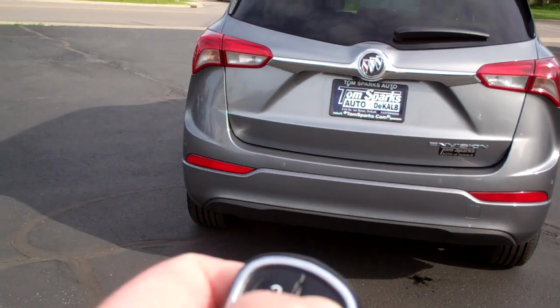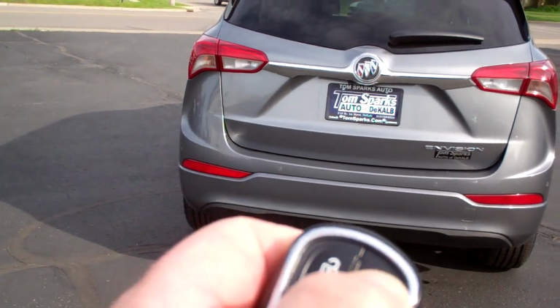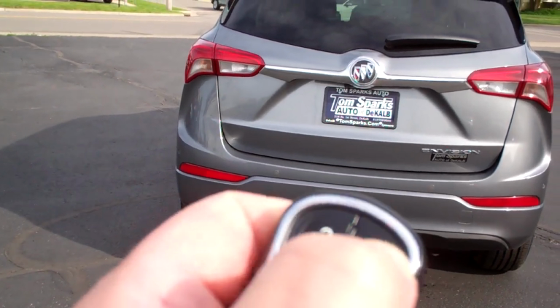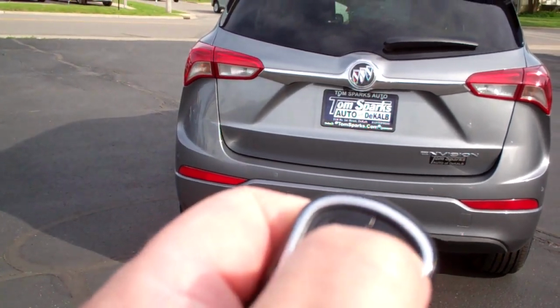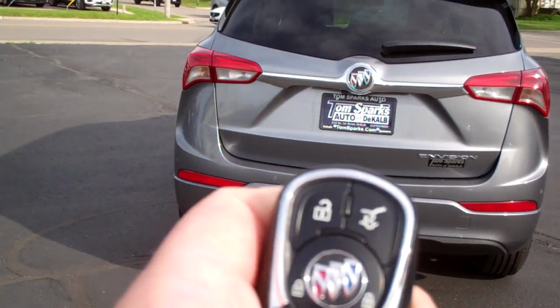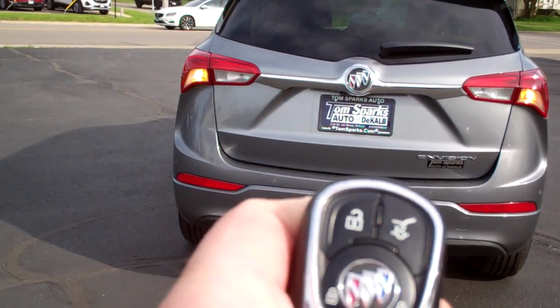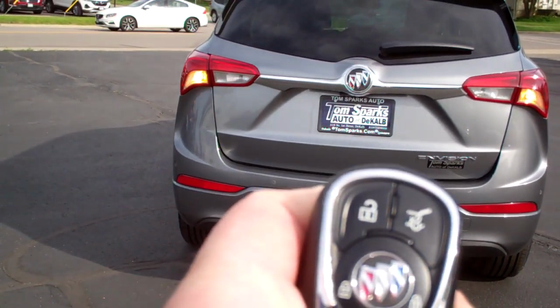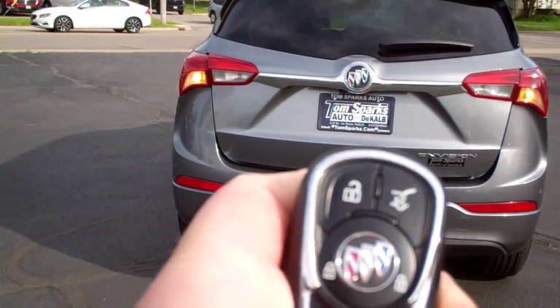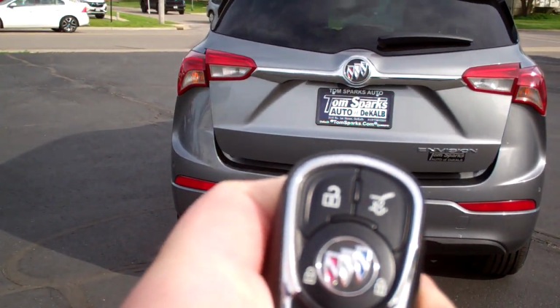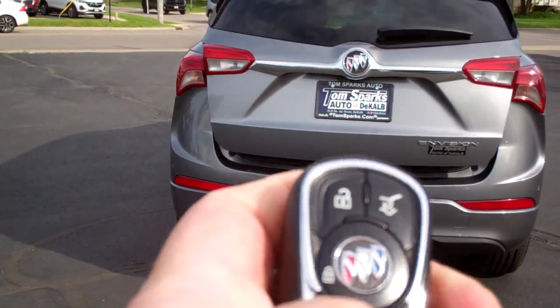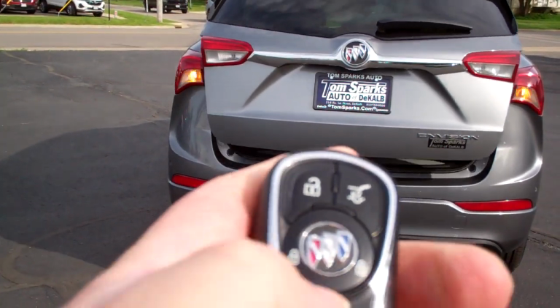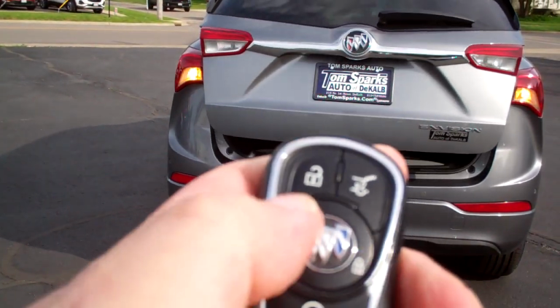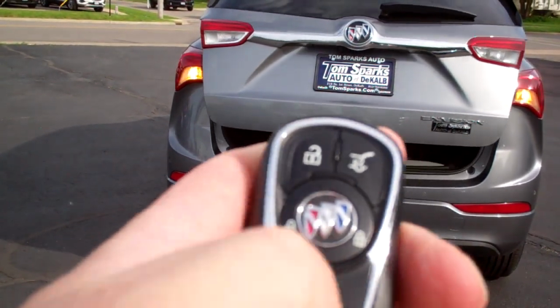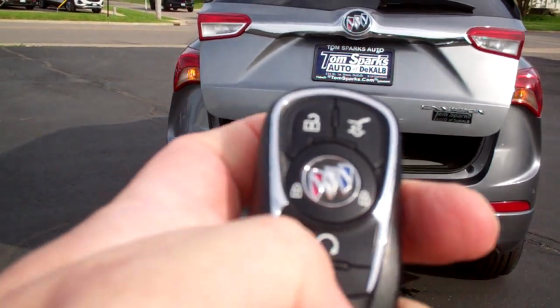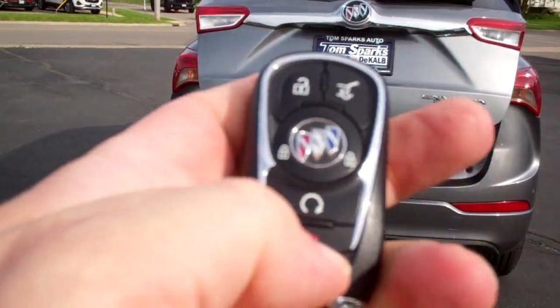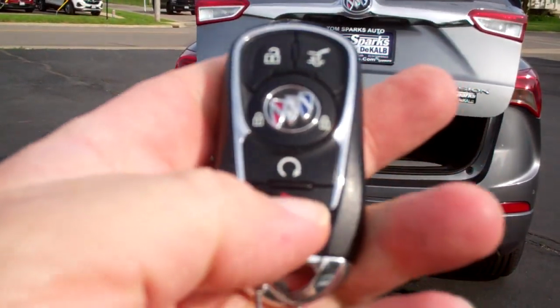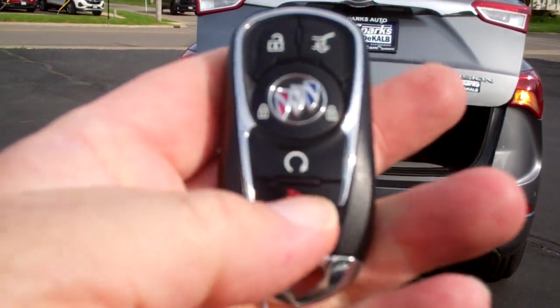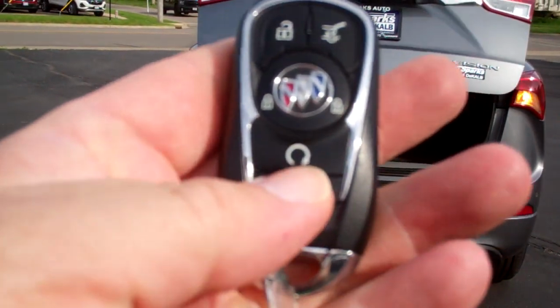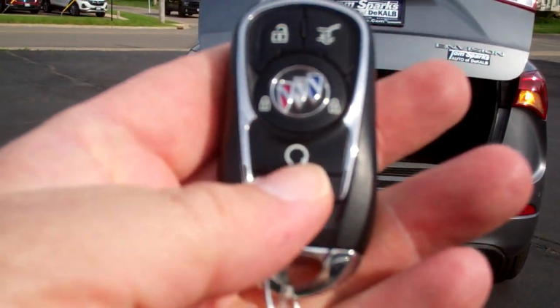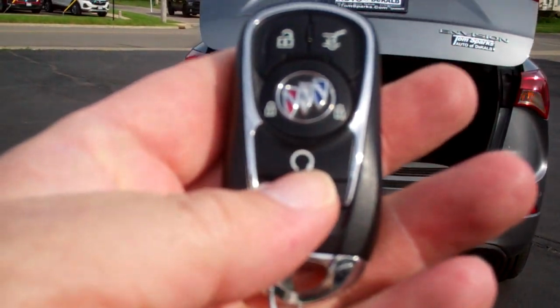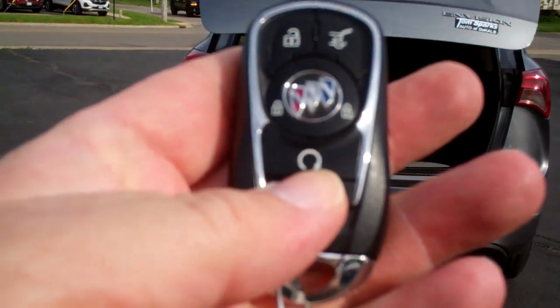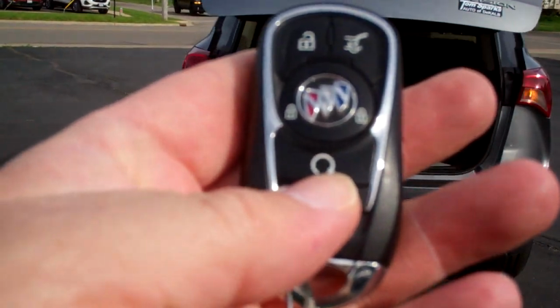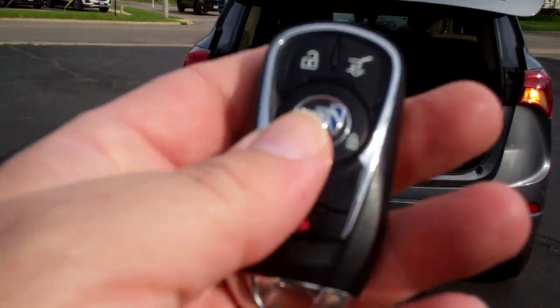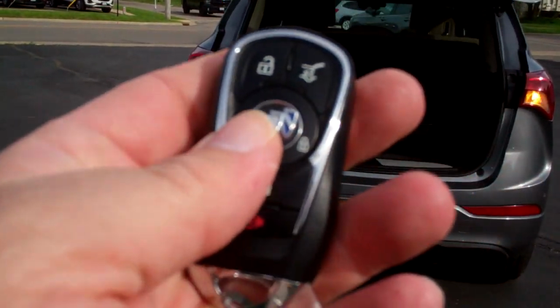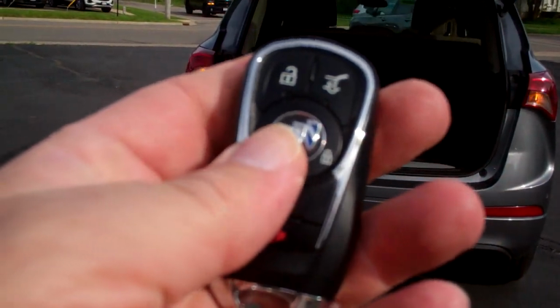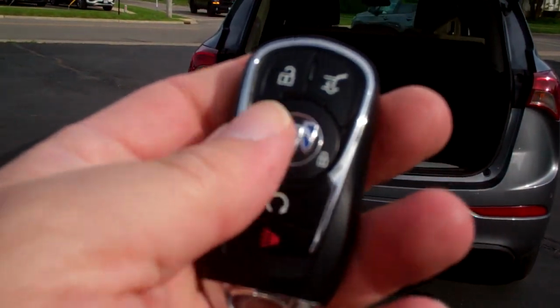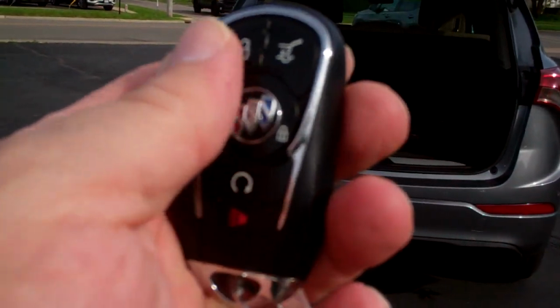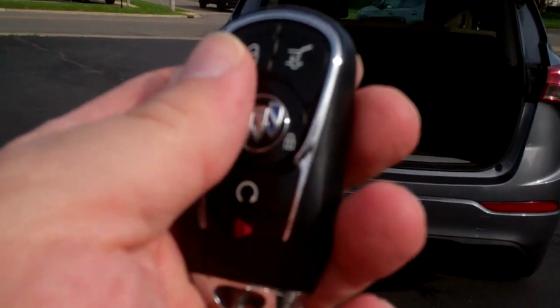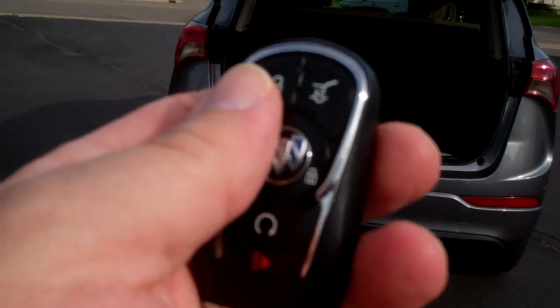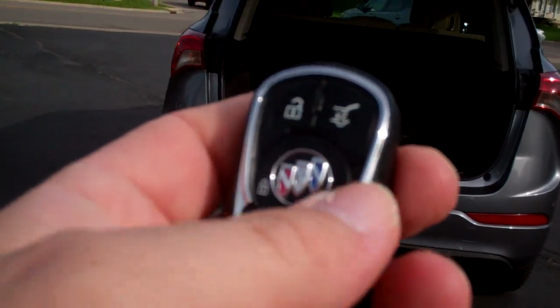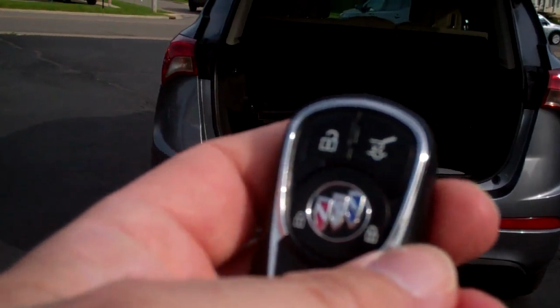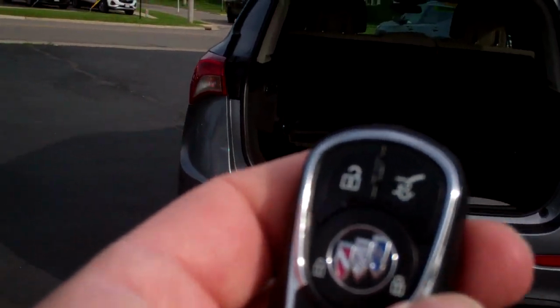Power liftgate, remote start, keyless entry and keyless start.